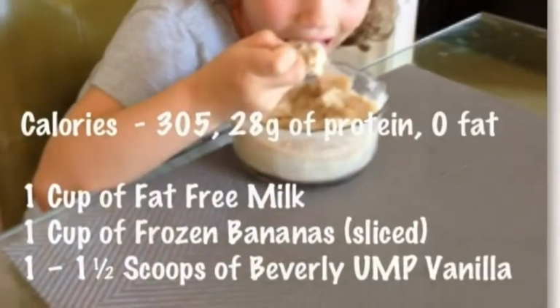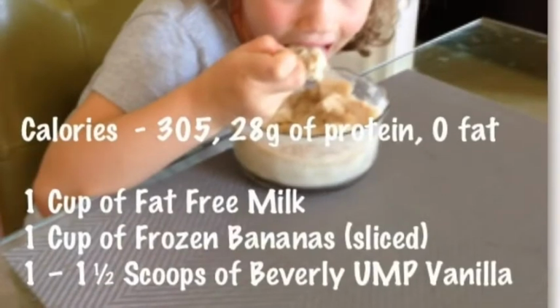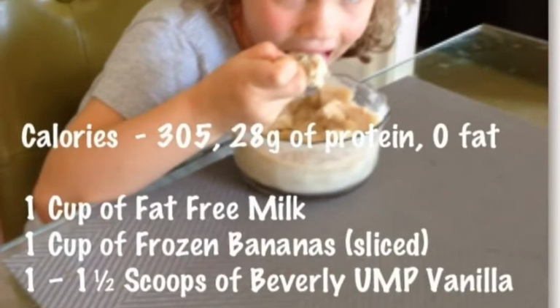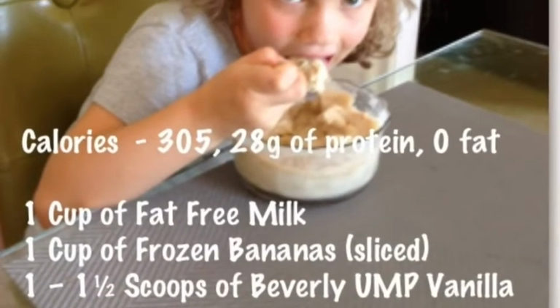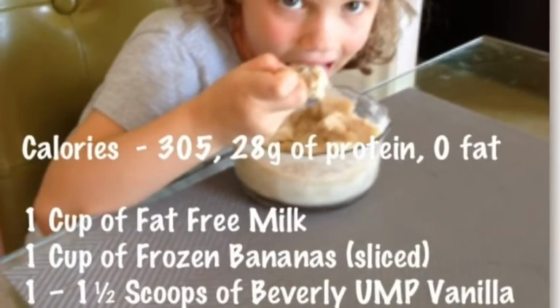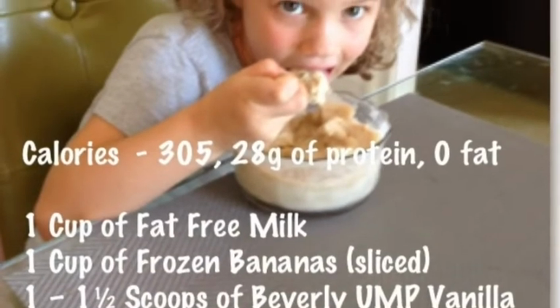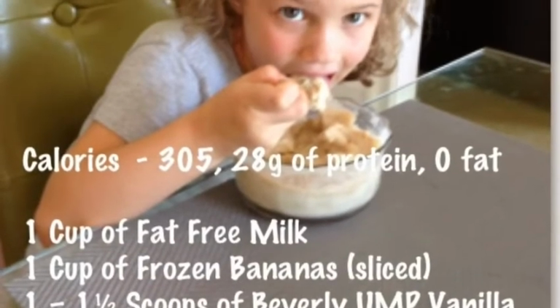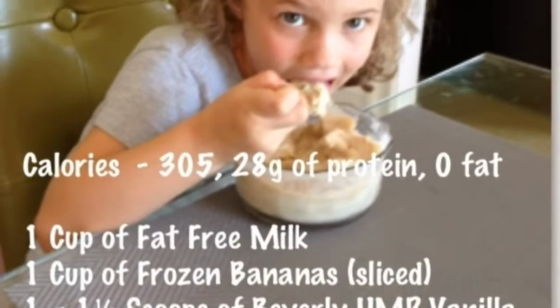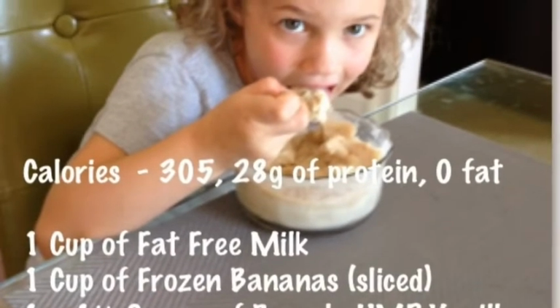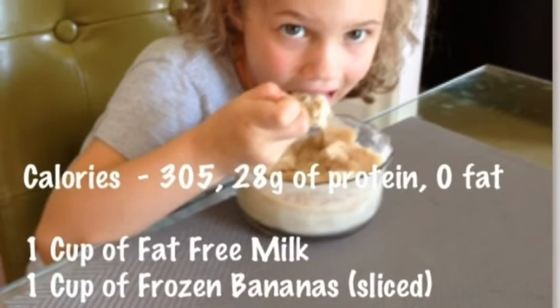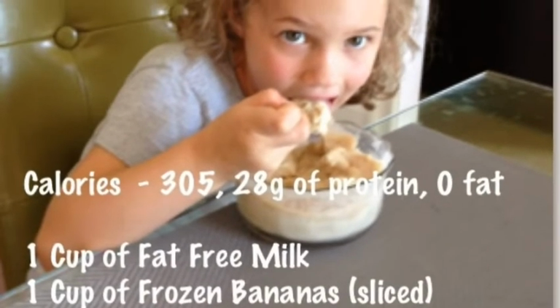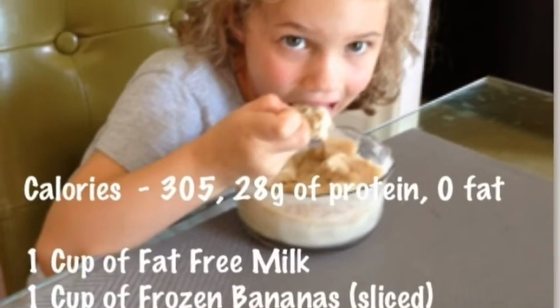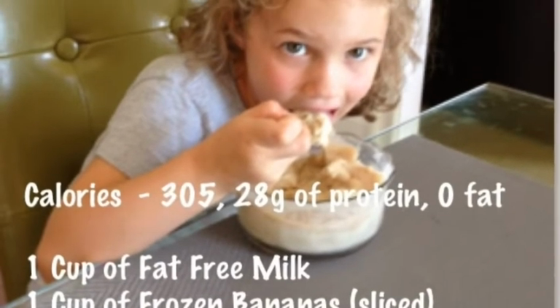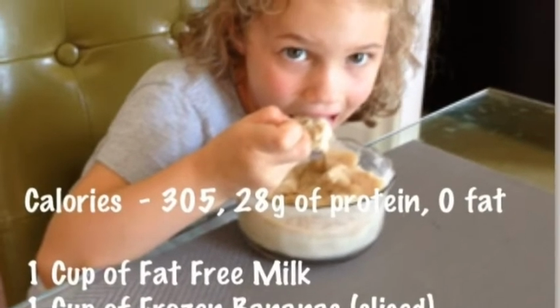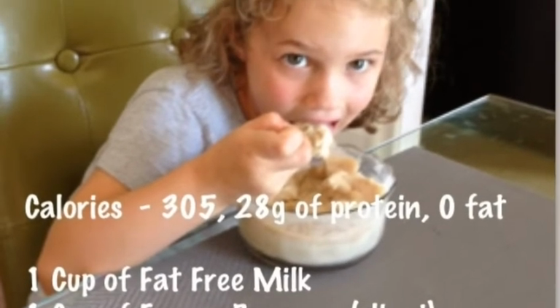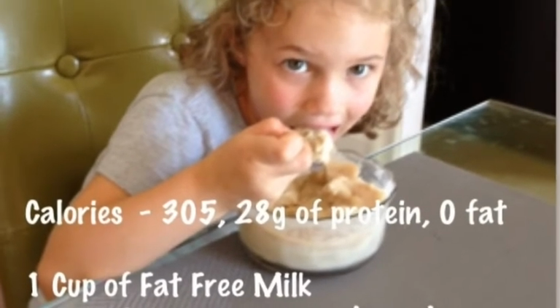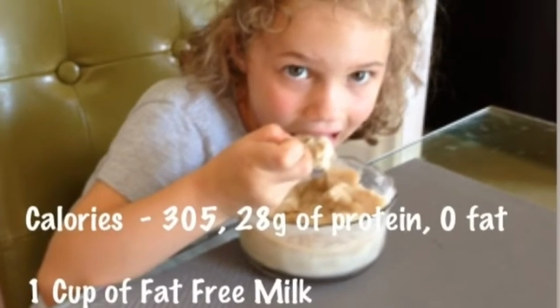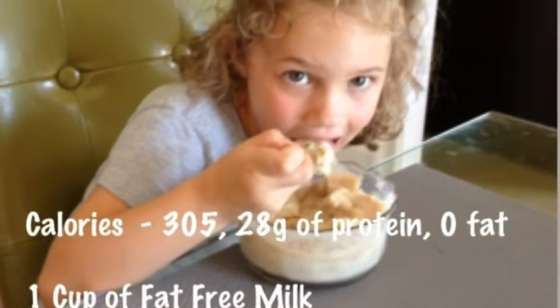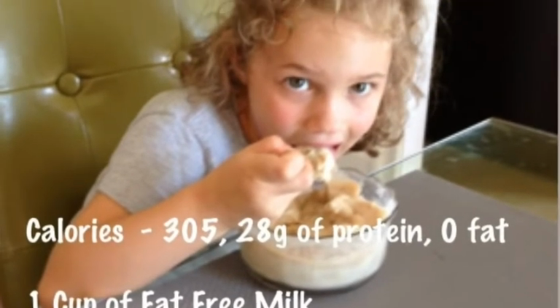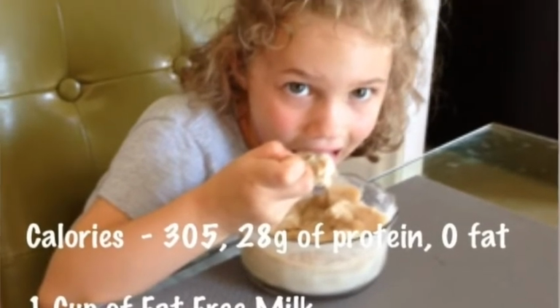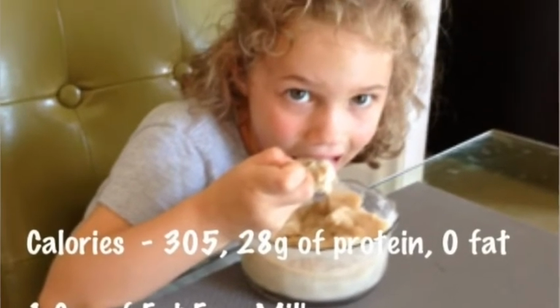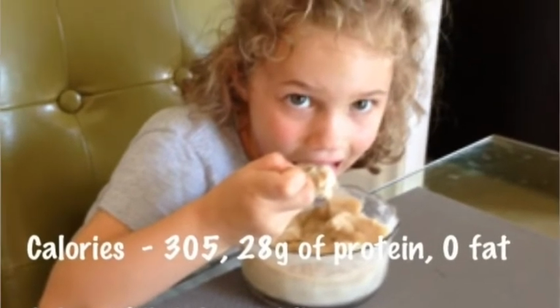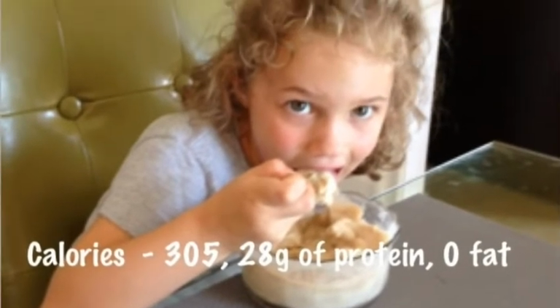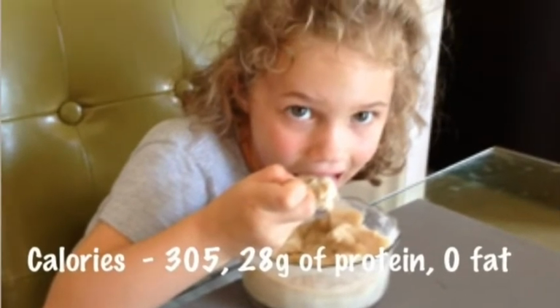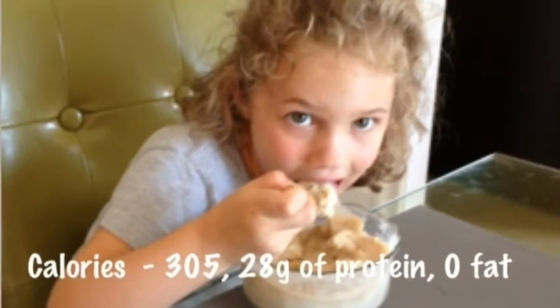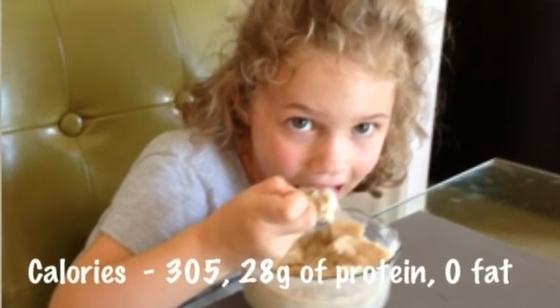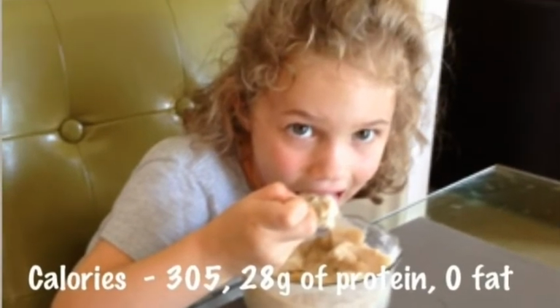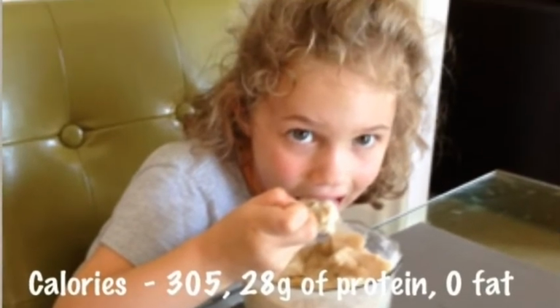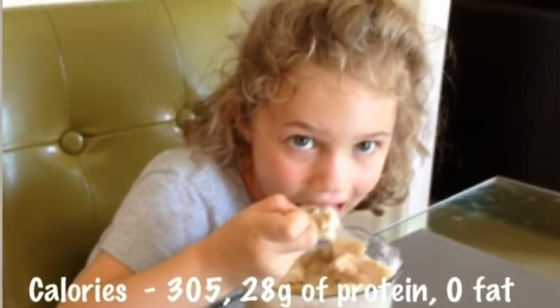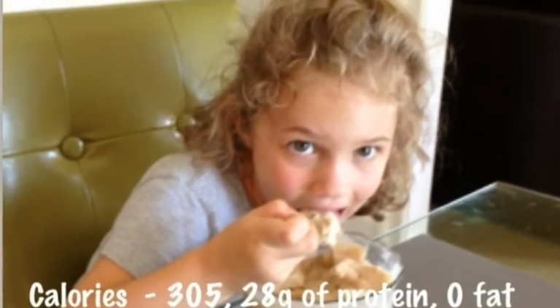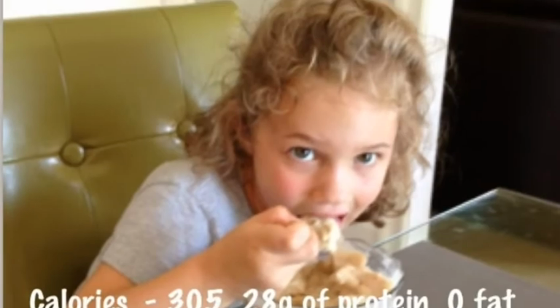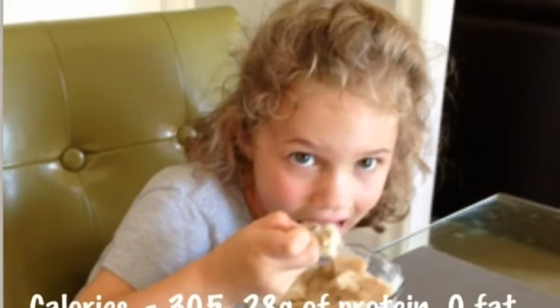The frozen ice cream can also be made with frozen strawberries, frozen peaches, blueberries, or whatever your favorite fruit is.